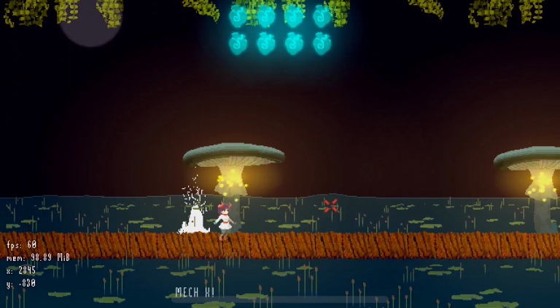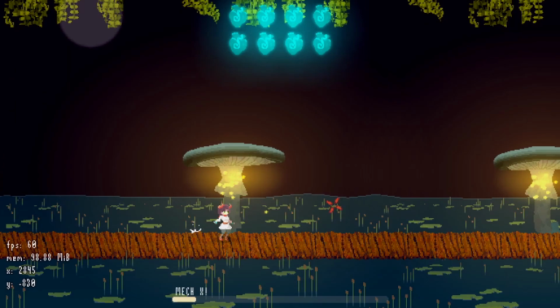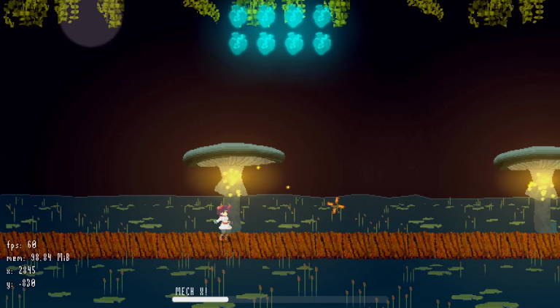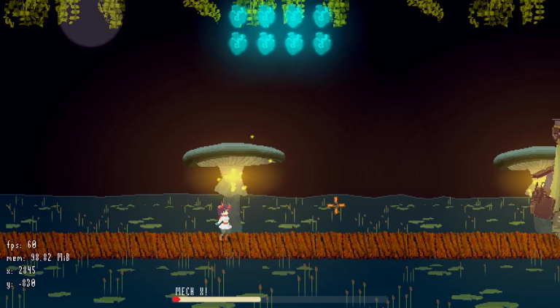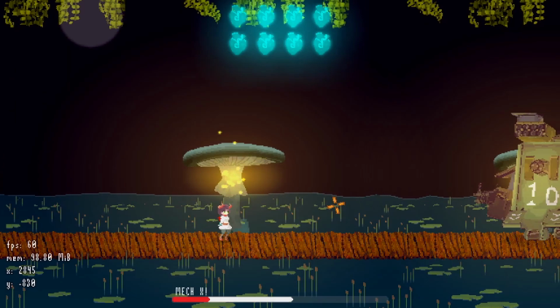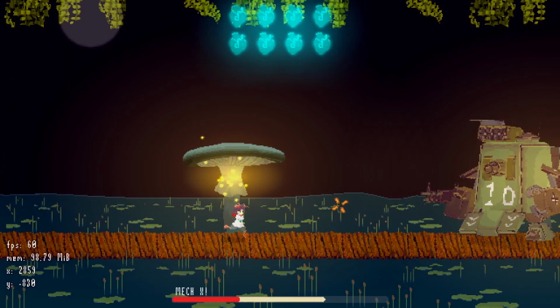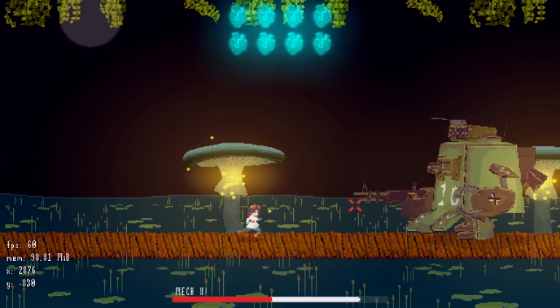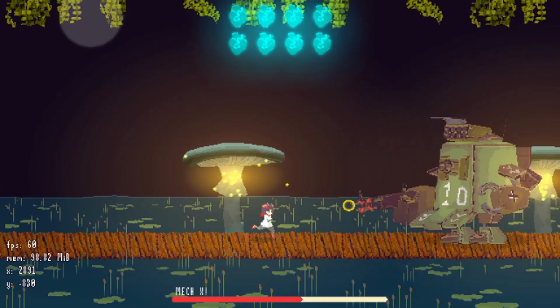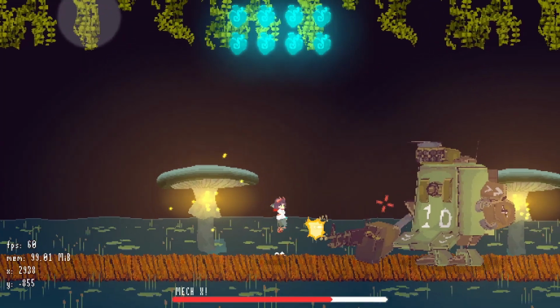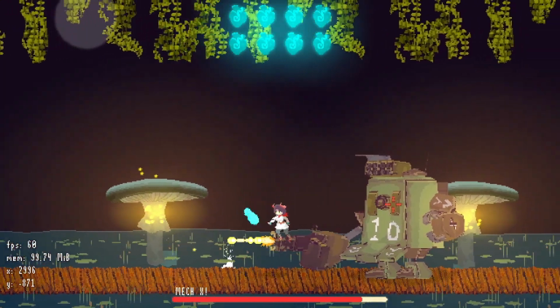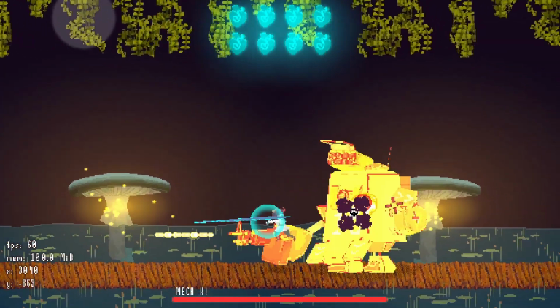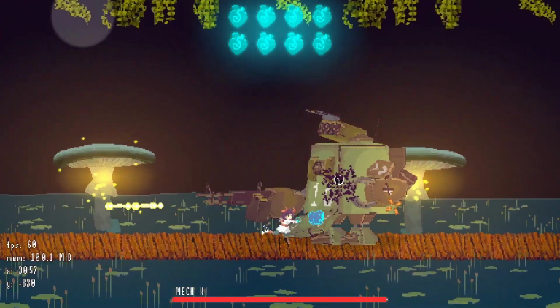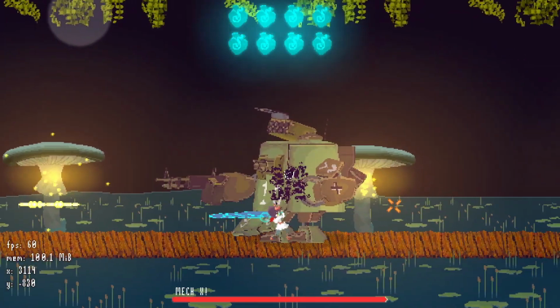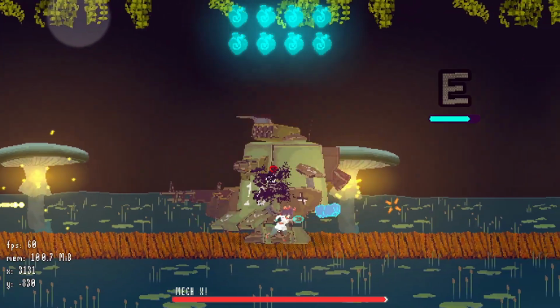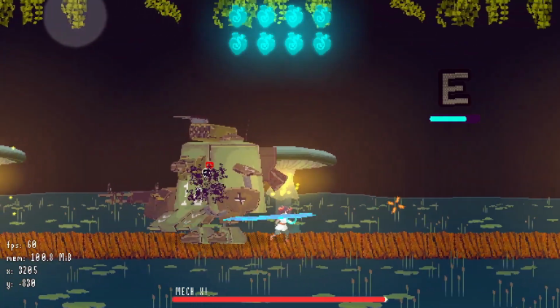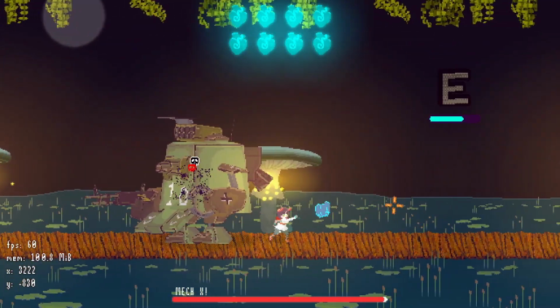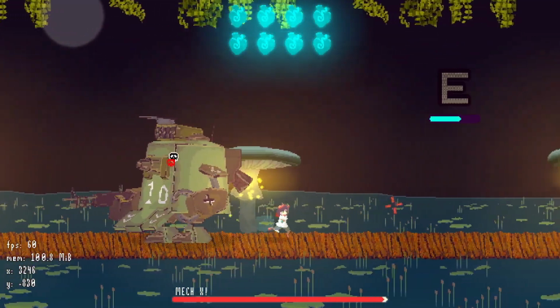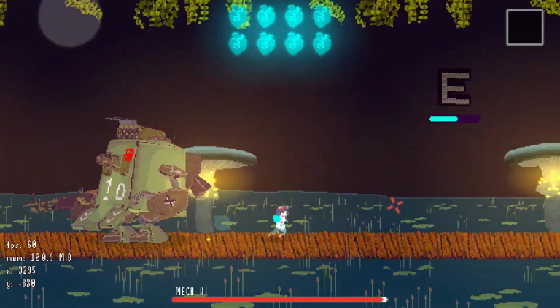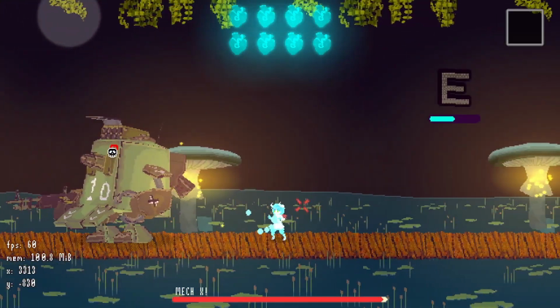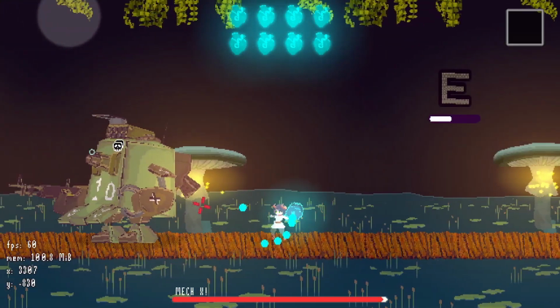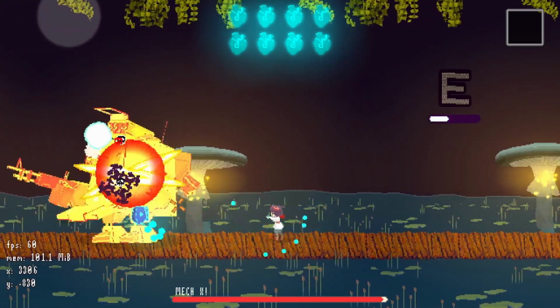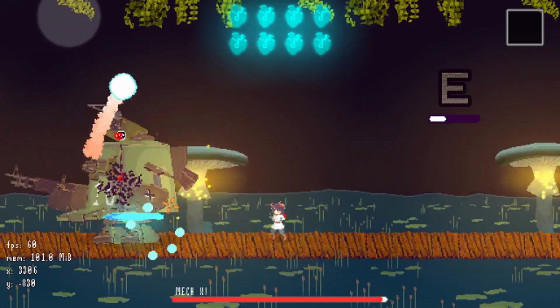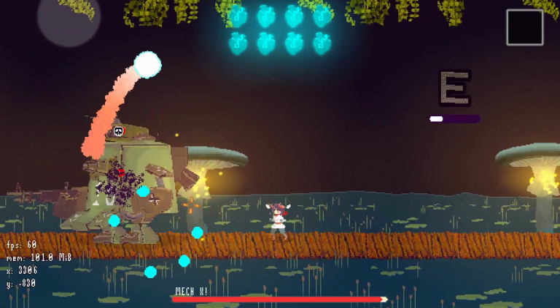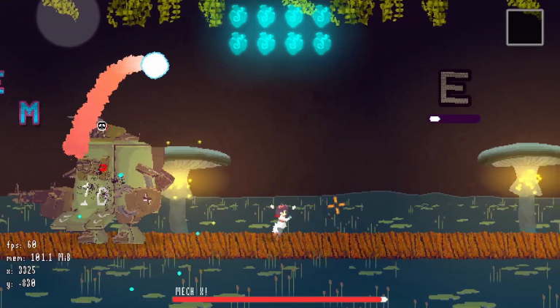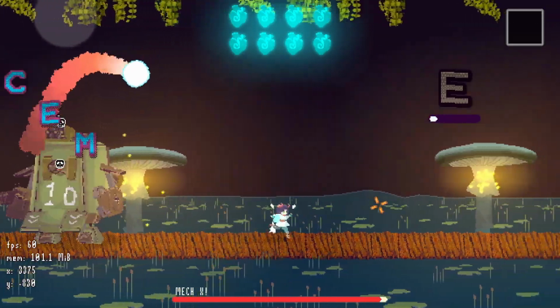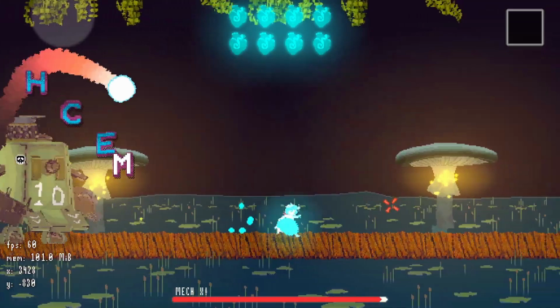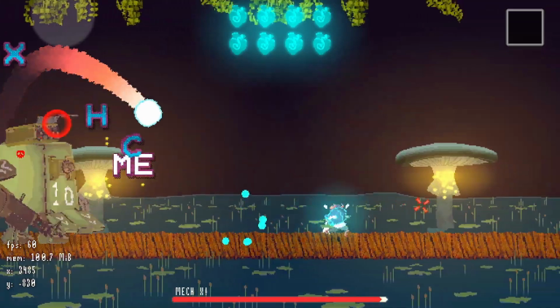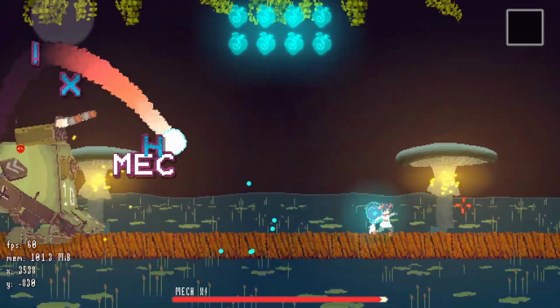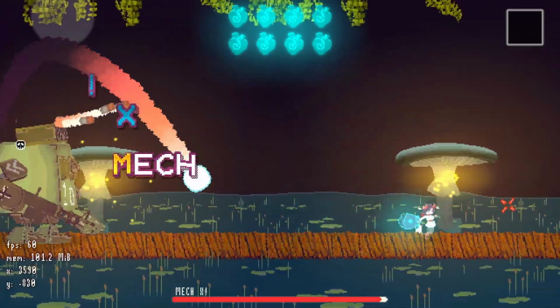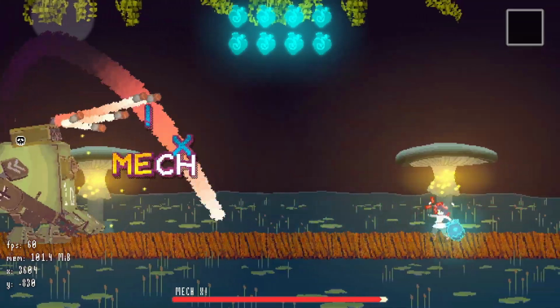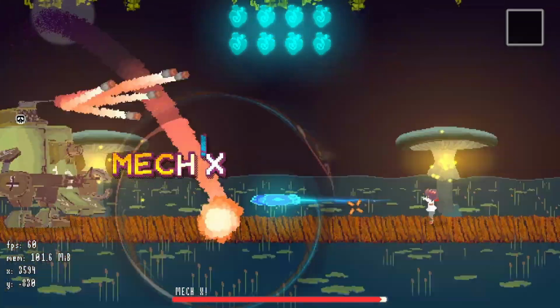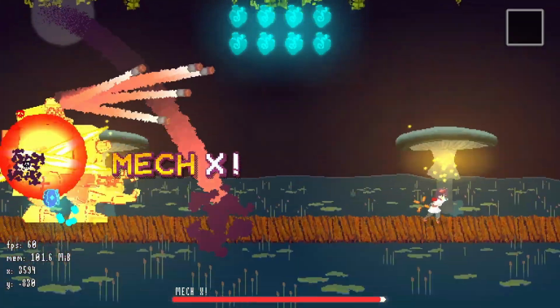Ghost Hand is a metroidvania set in a fantasy world where your only means of survival is your own ability to solve problems.